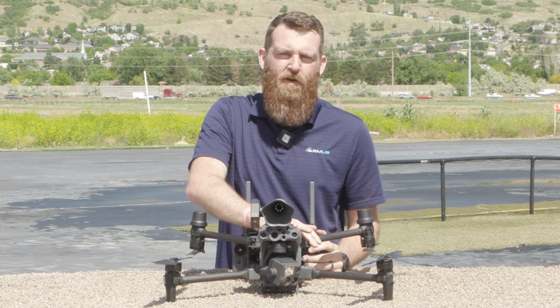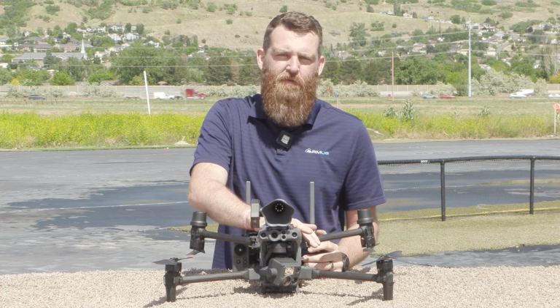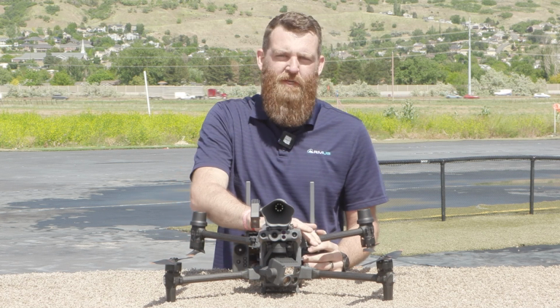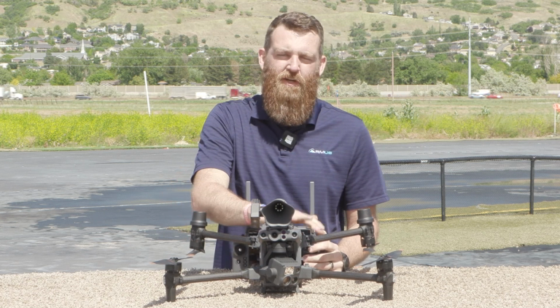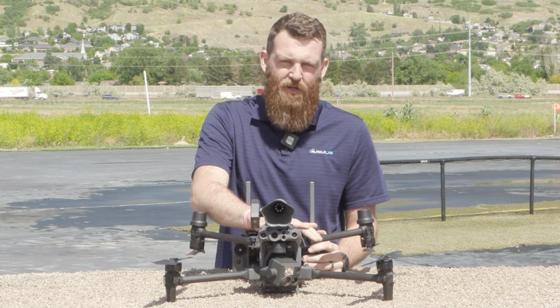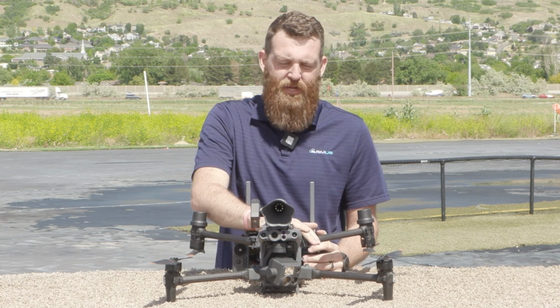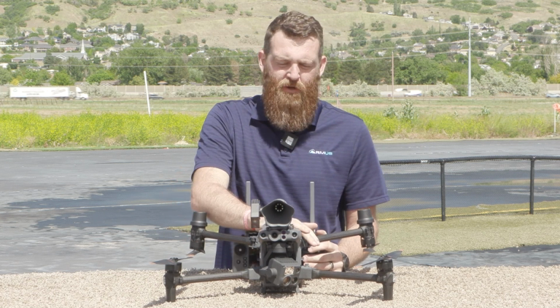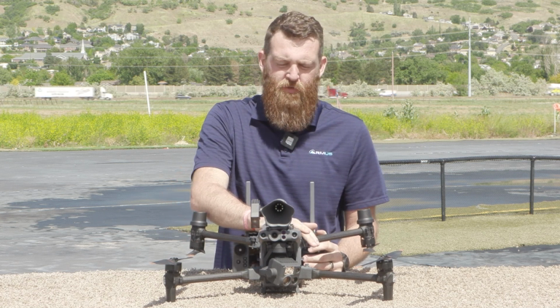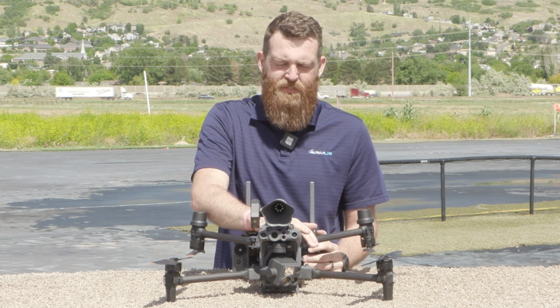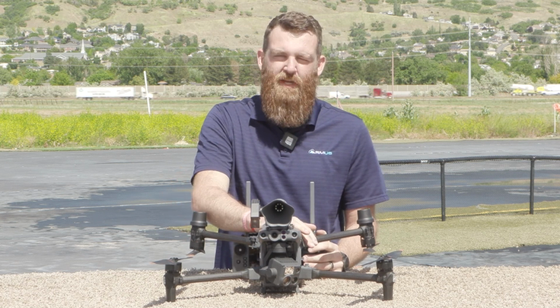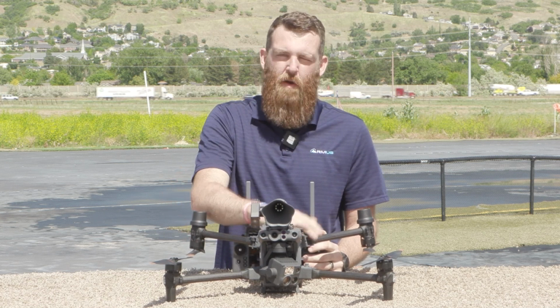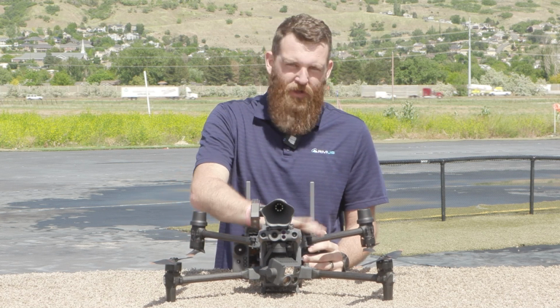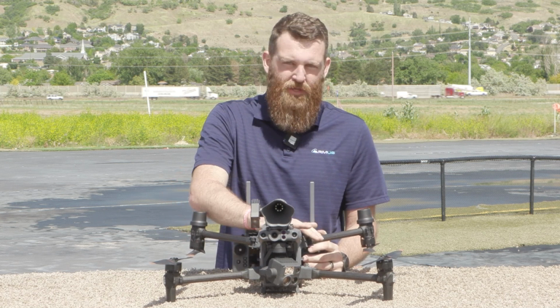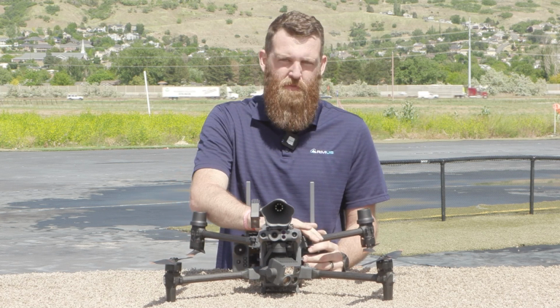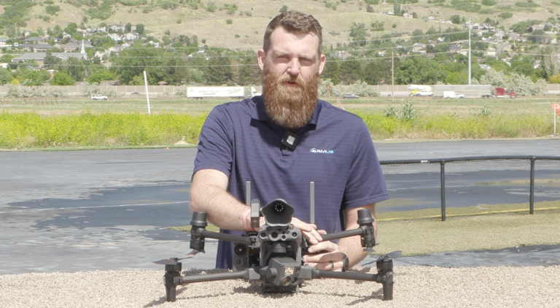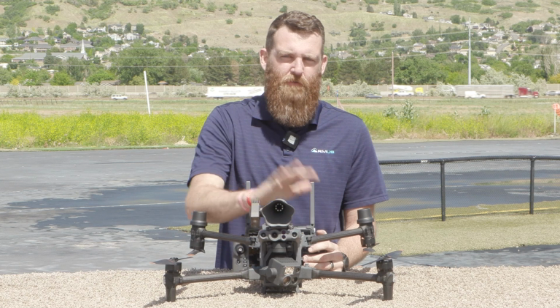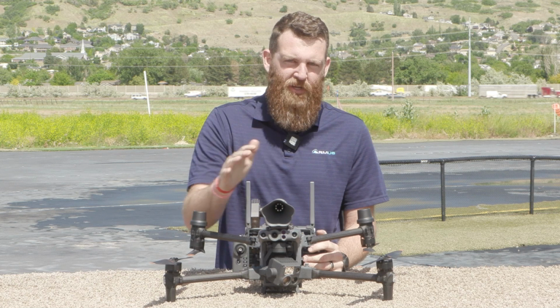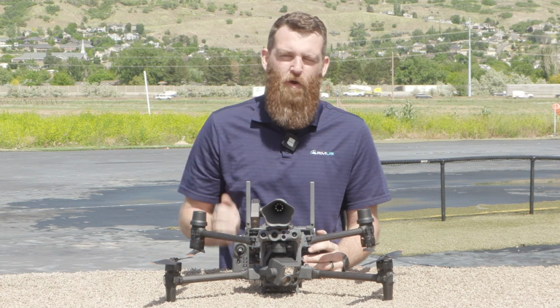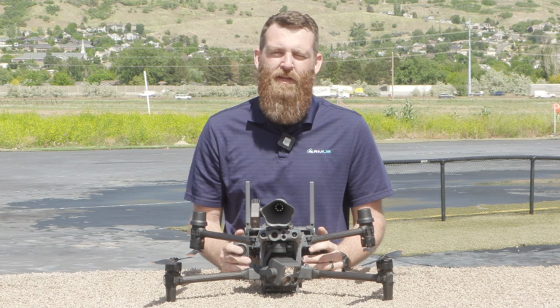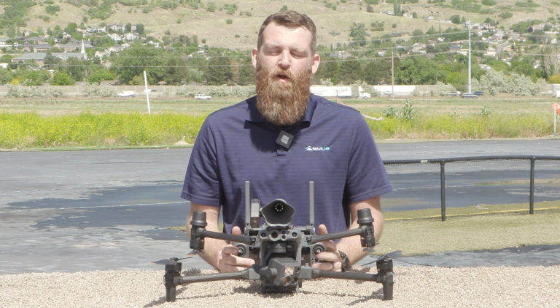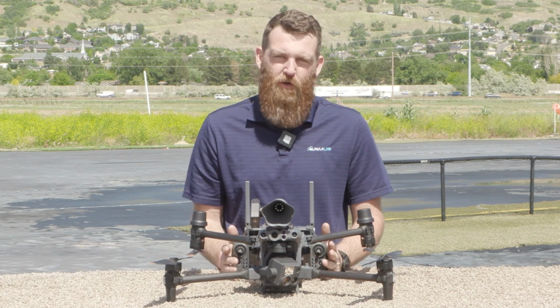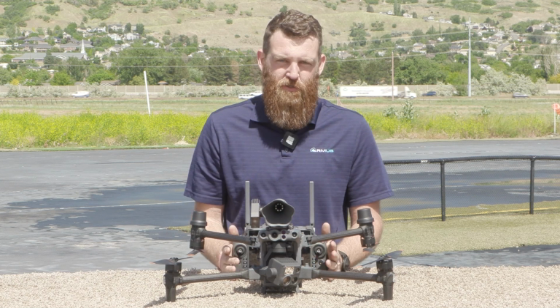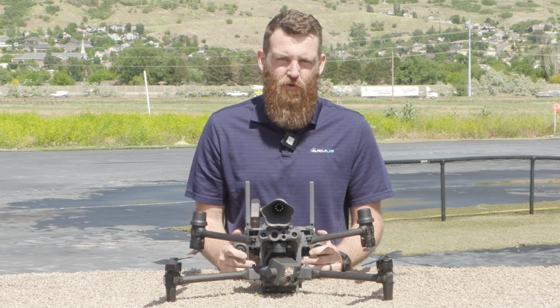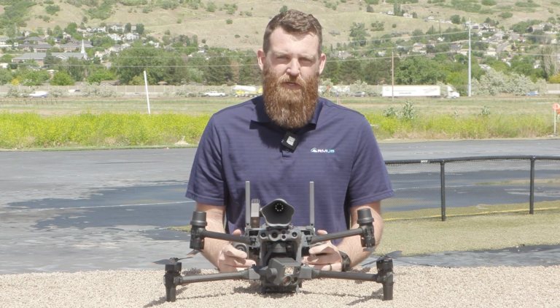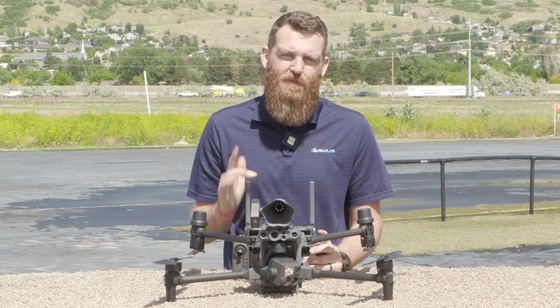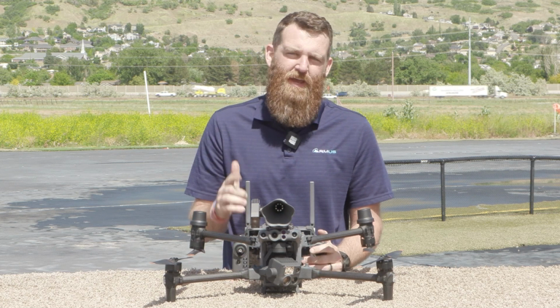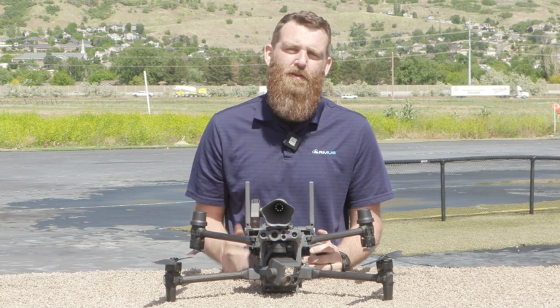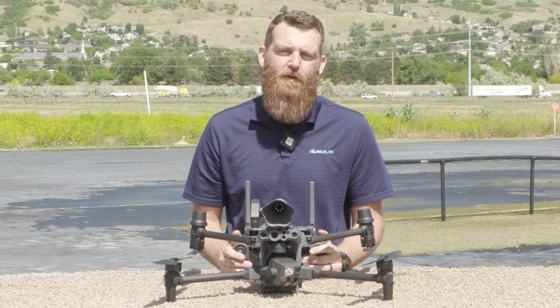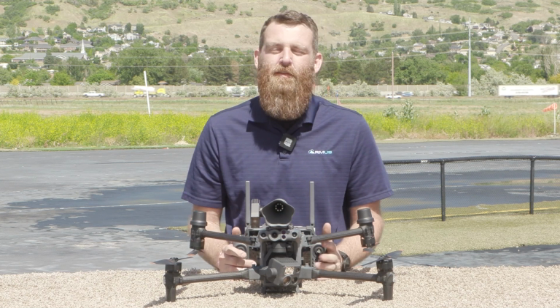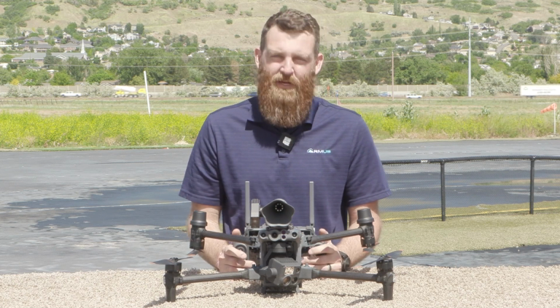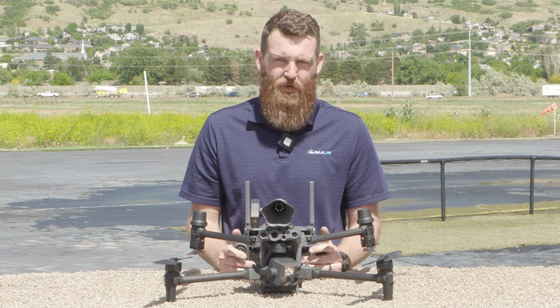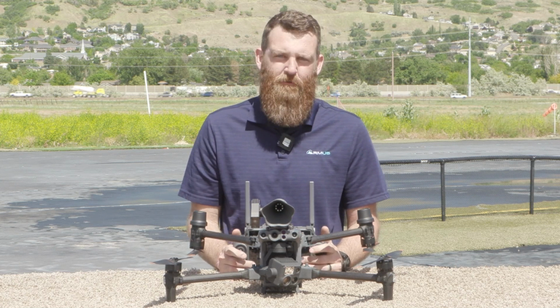That's our look at the remote for the M30 and M30T series. For more information, contact the Armus team about the M30 for any quoting or additional questions, and look for us on the next video.